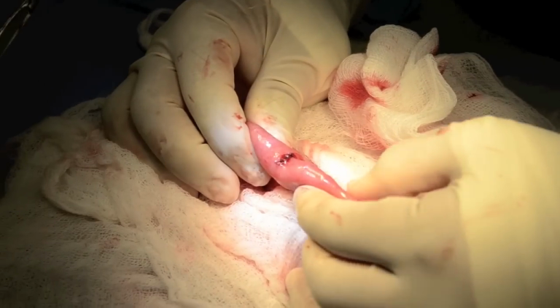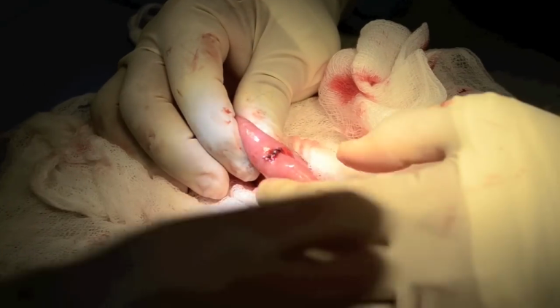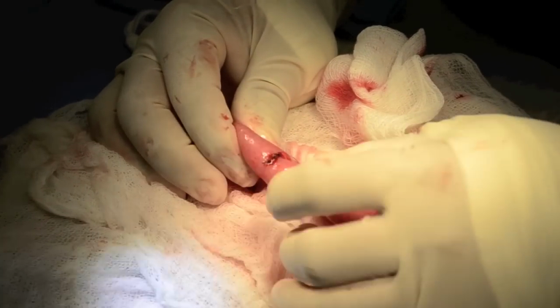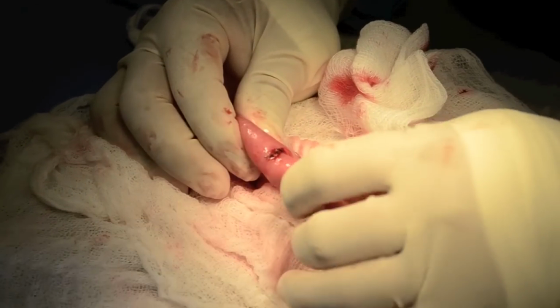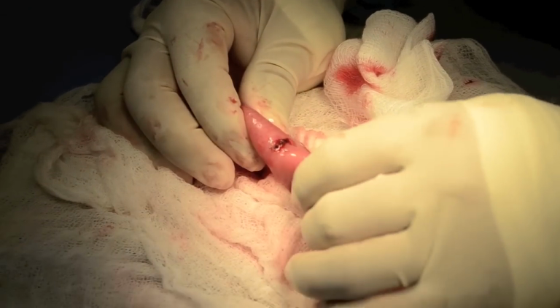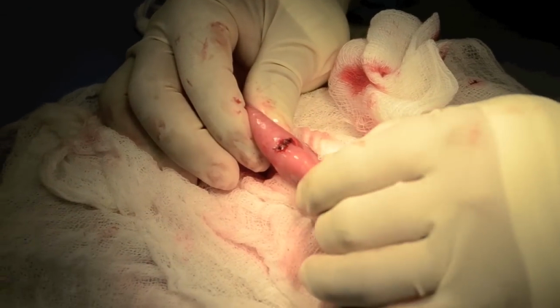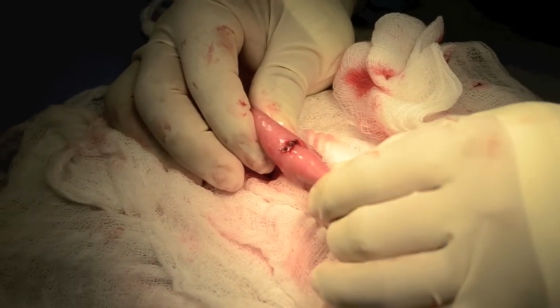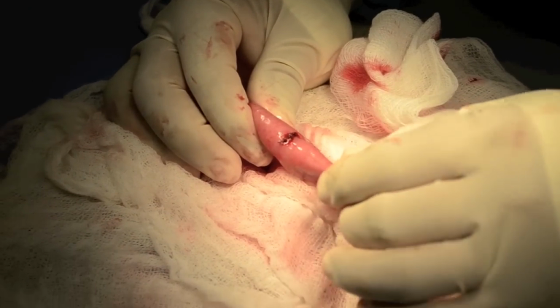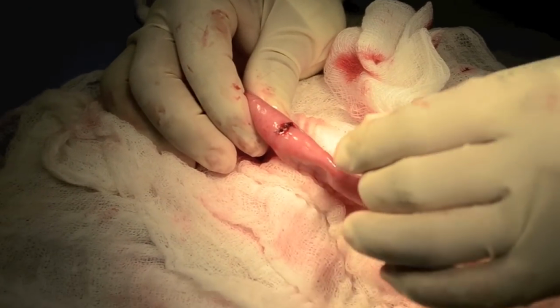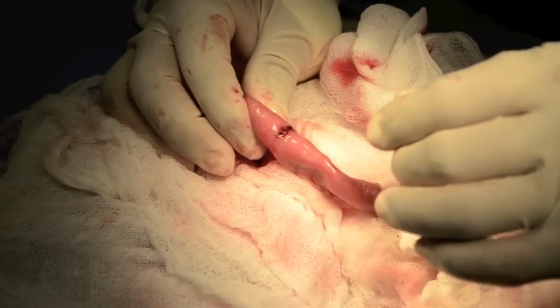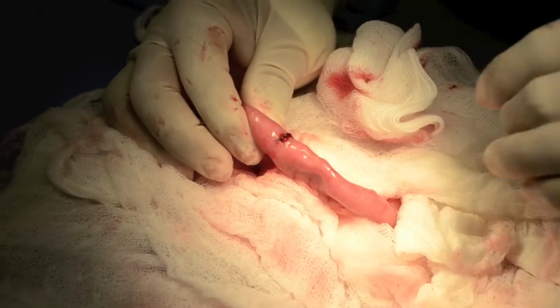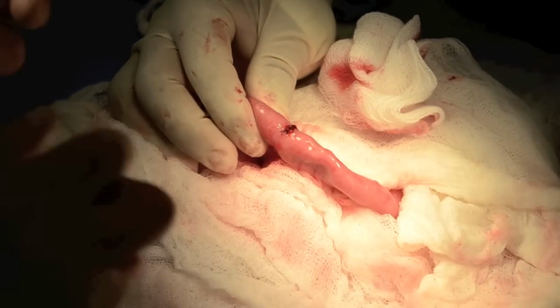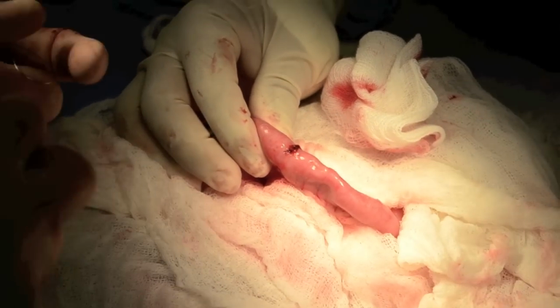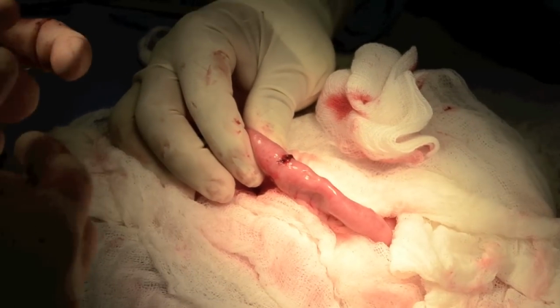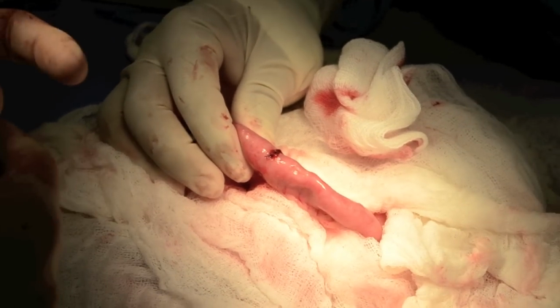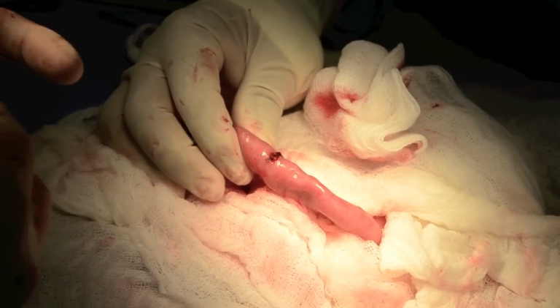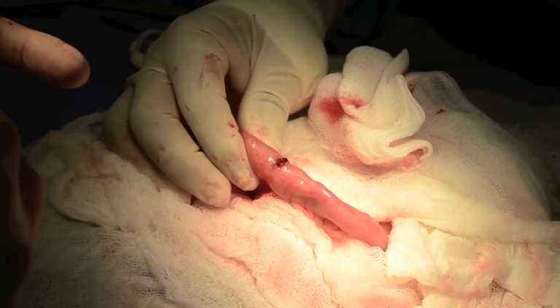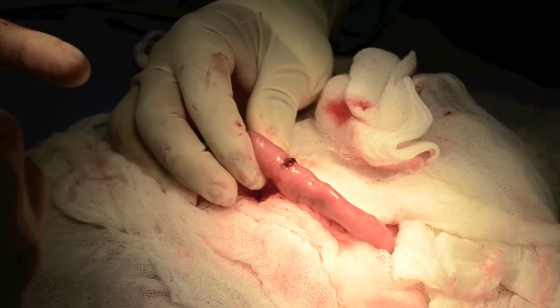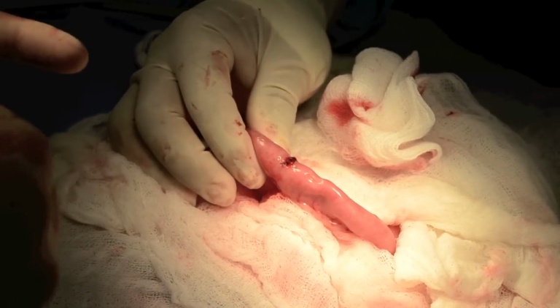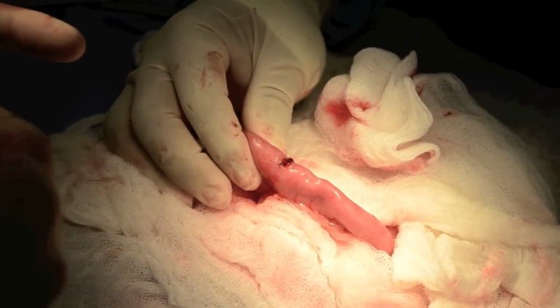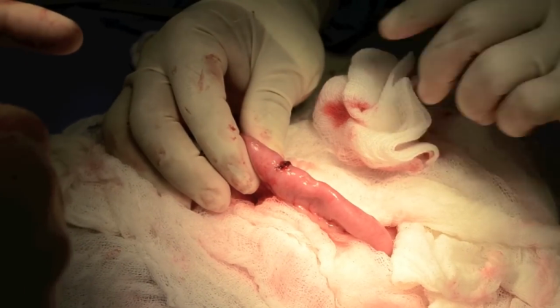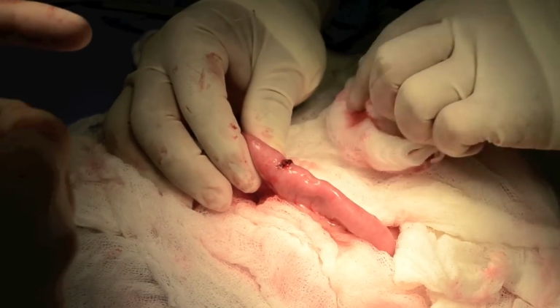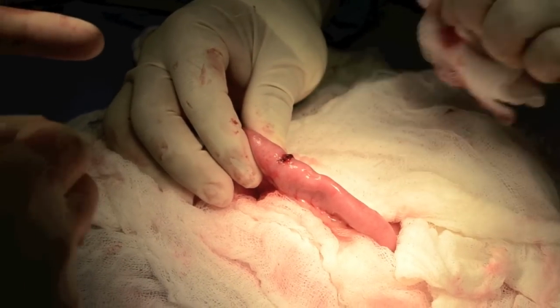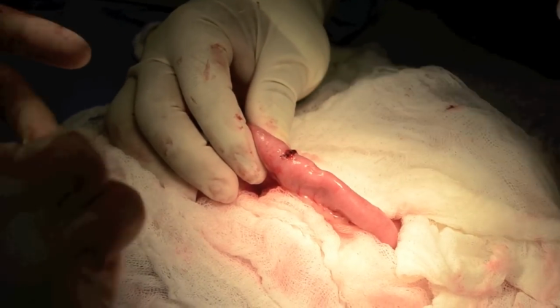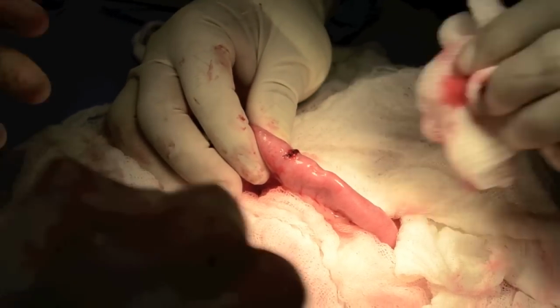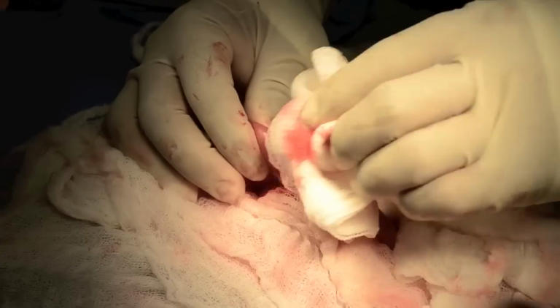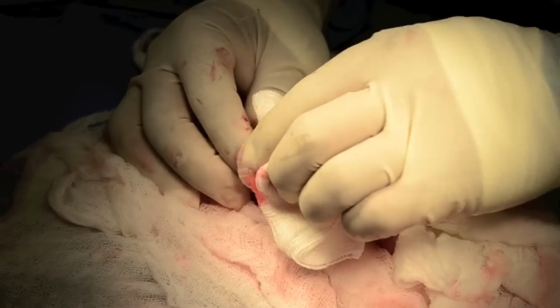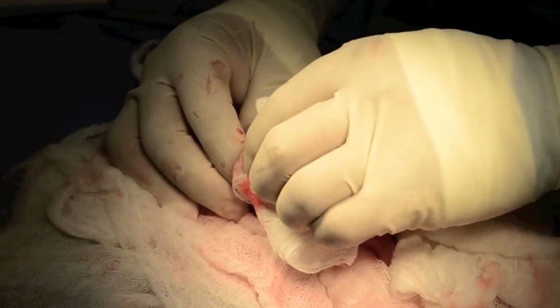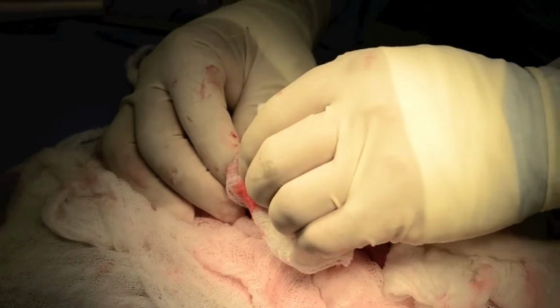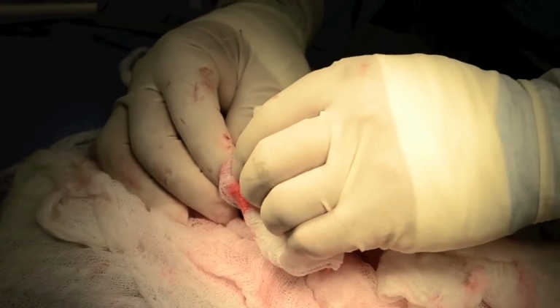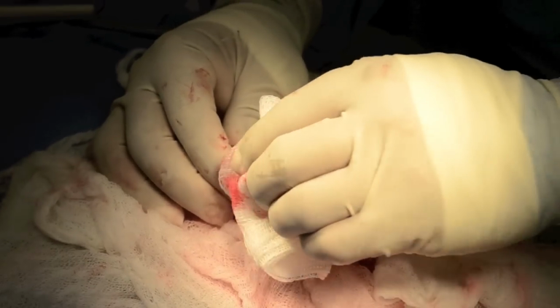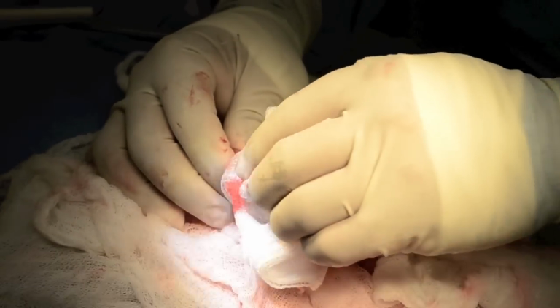Closure is complete. I do not routinely pressure test the closure from a GI biopsy.